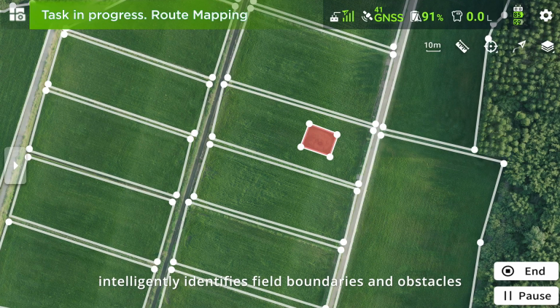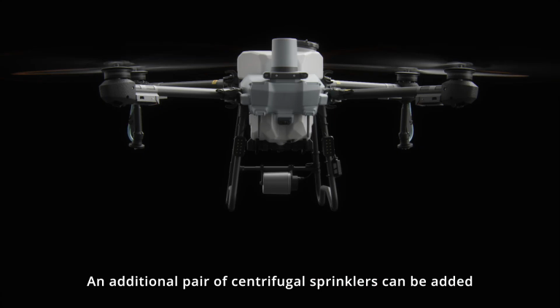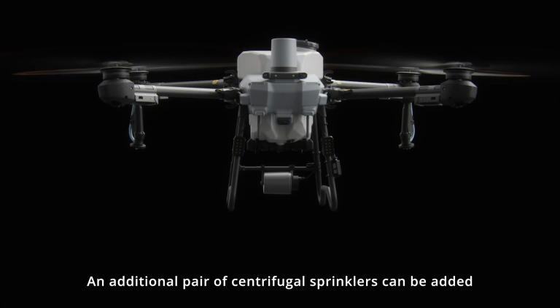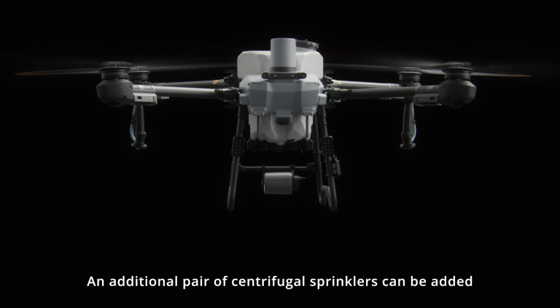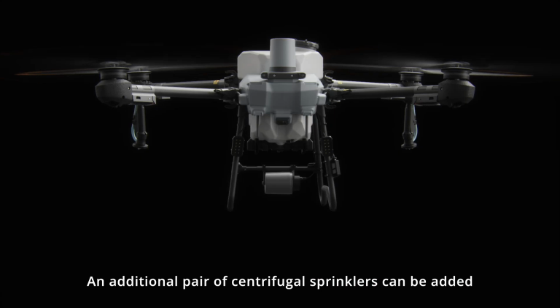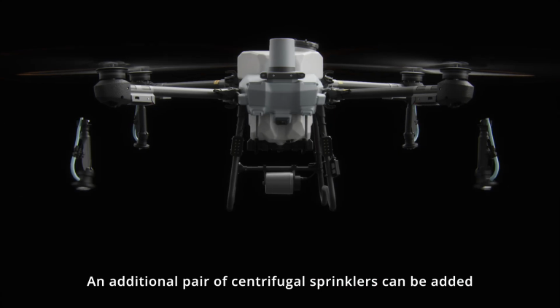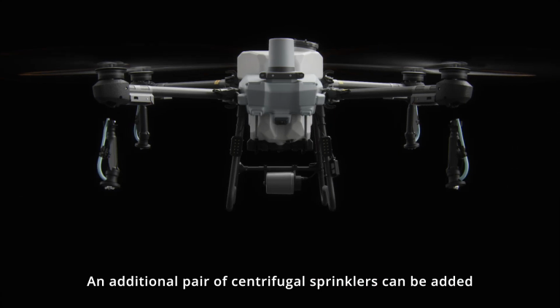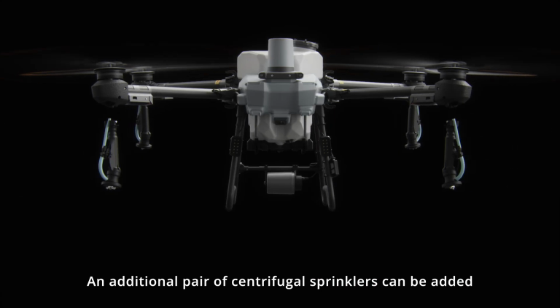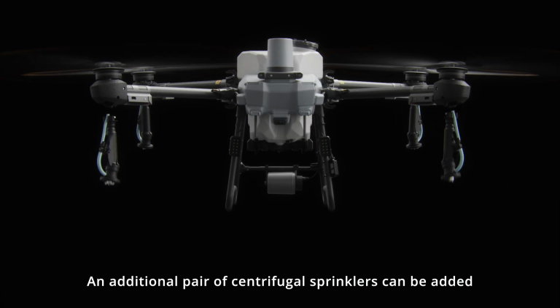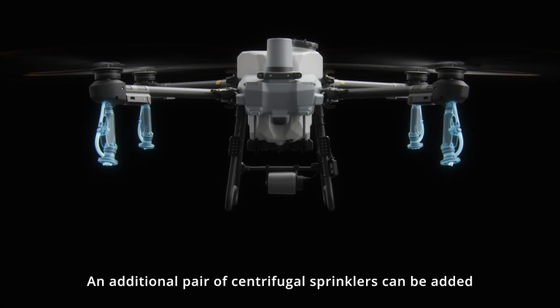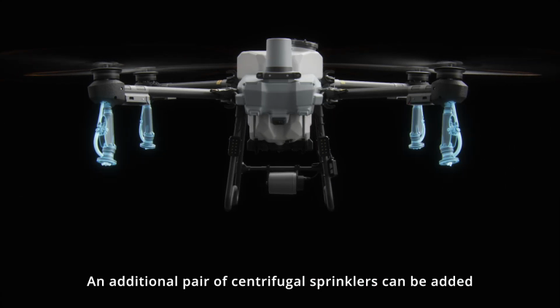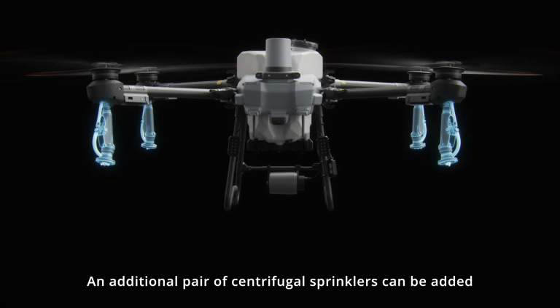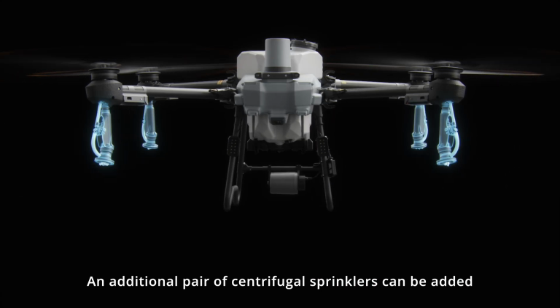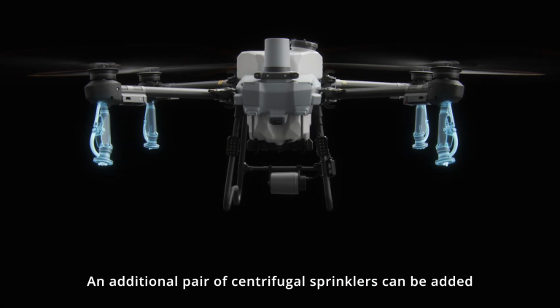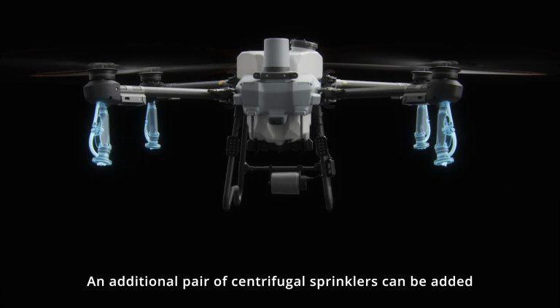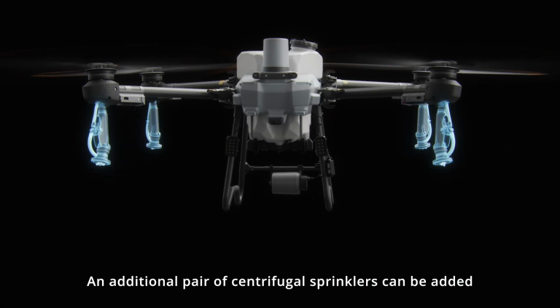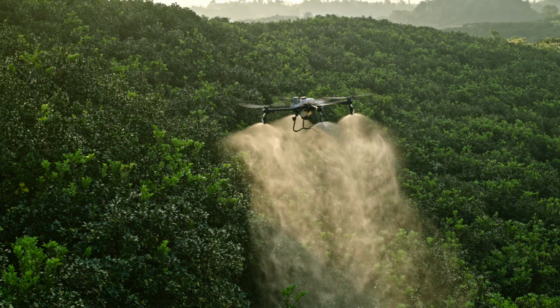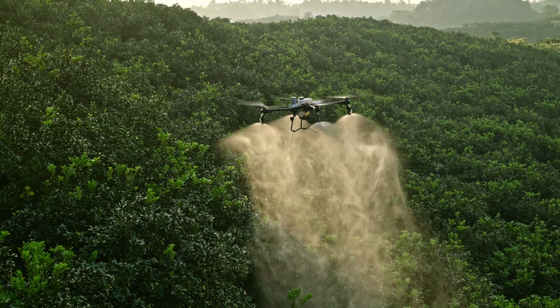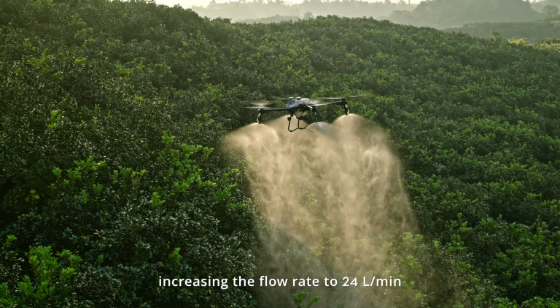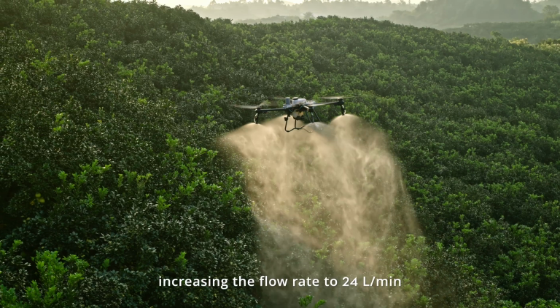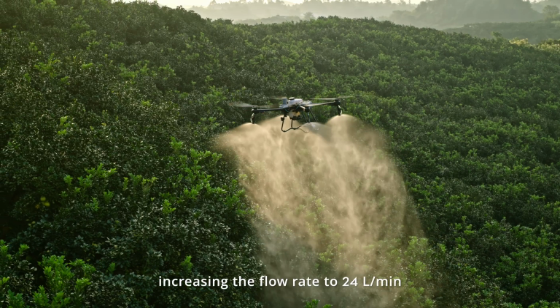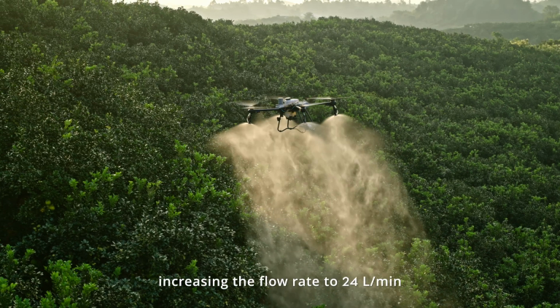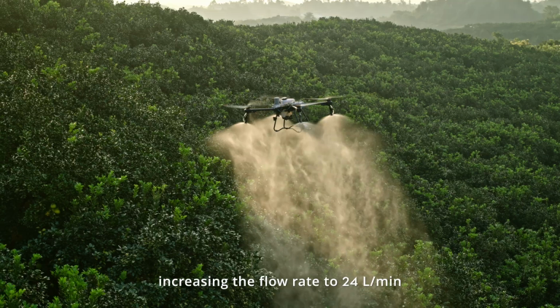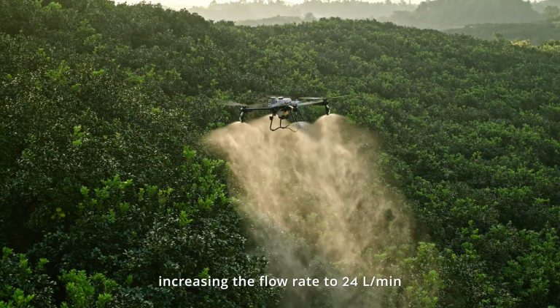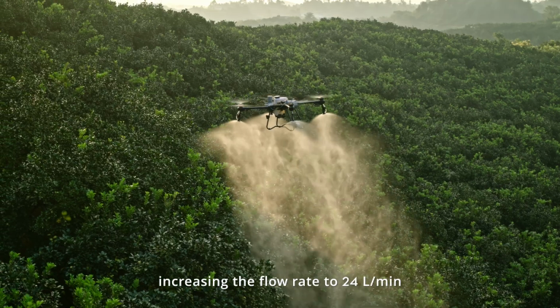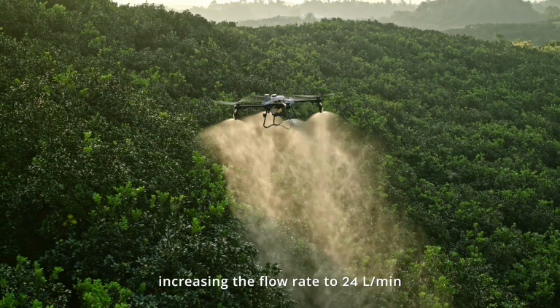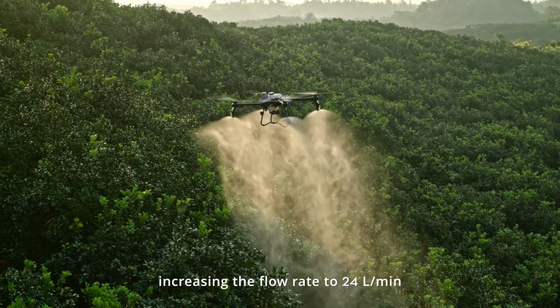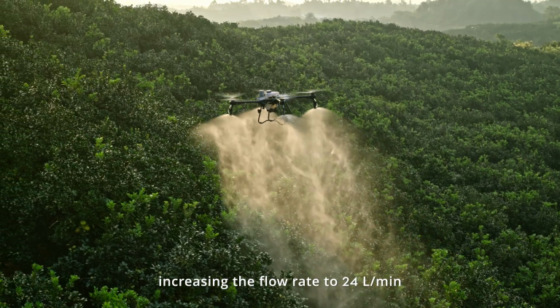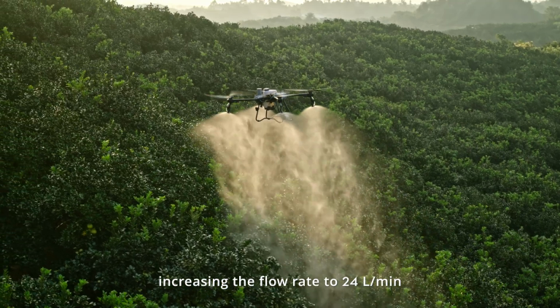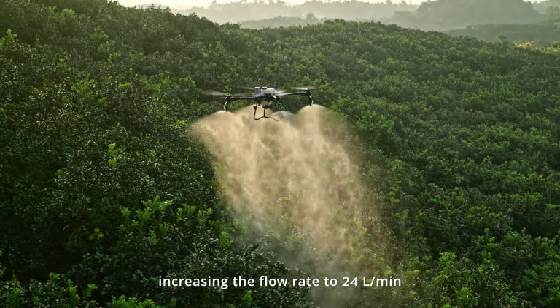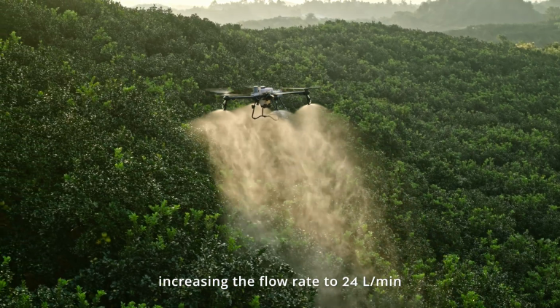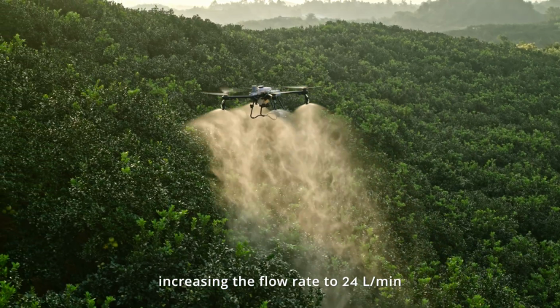An additional pair of centrifugal sprinklers can be added, increasing the flow rate to 24 liters per minute.